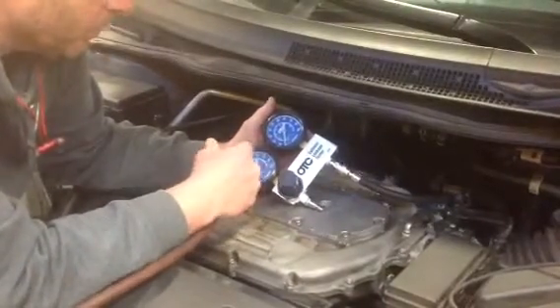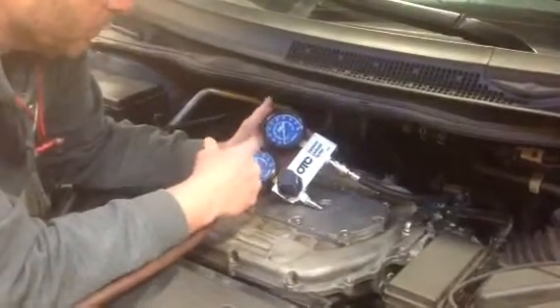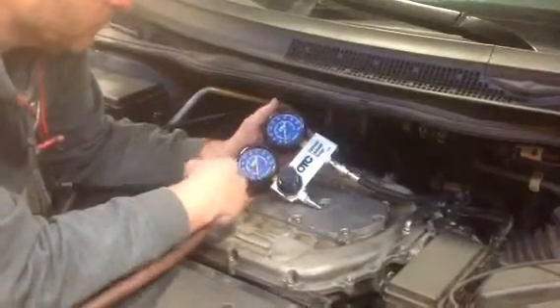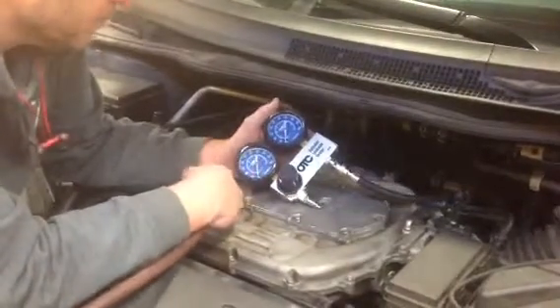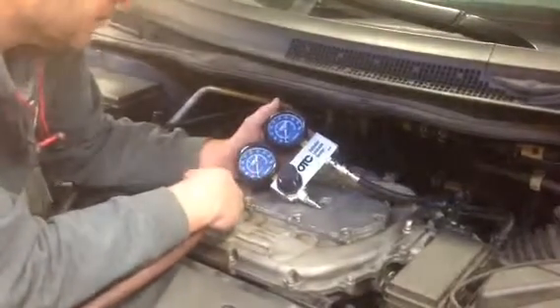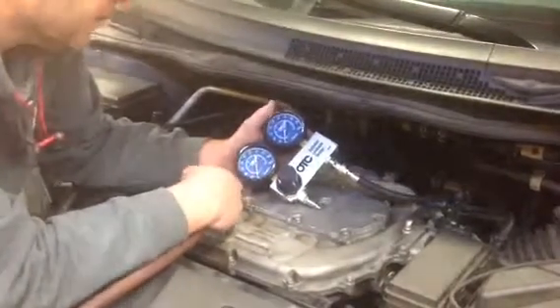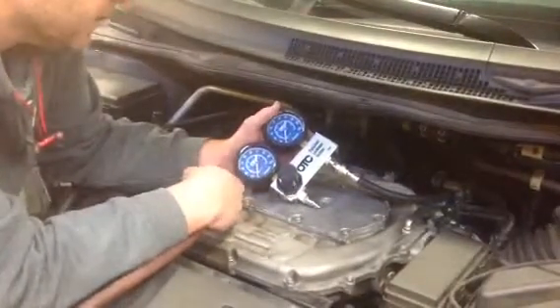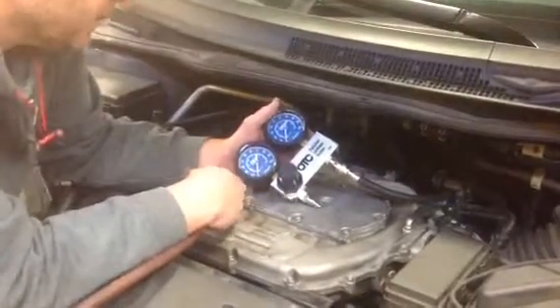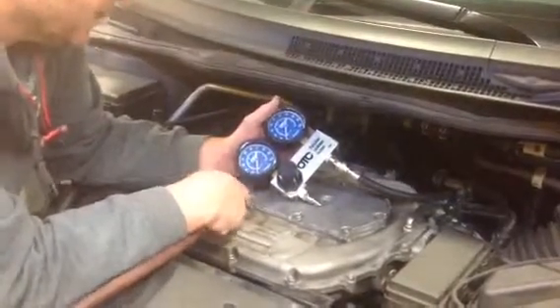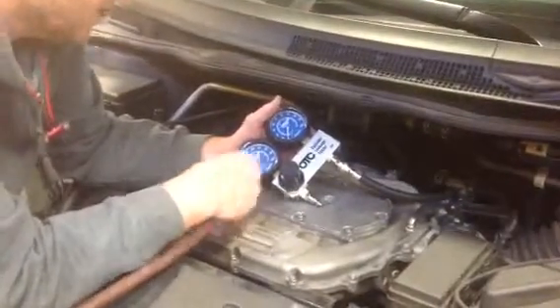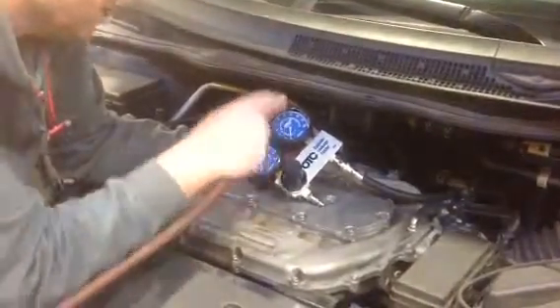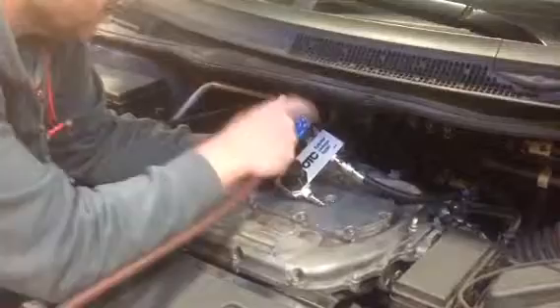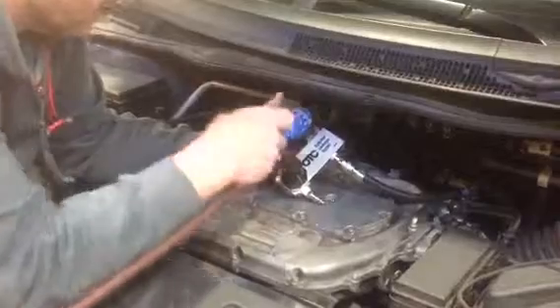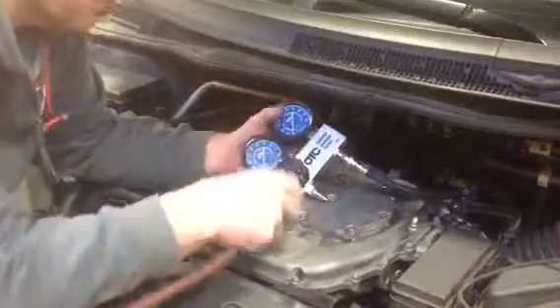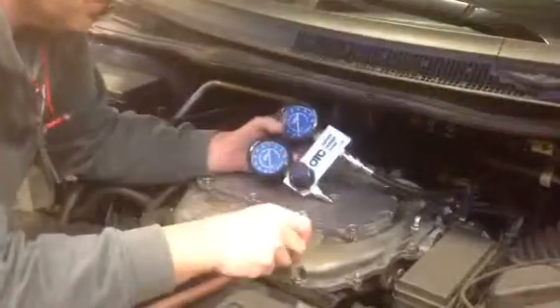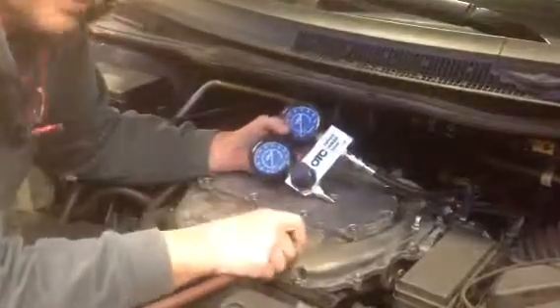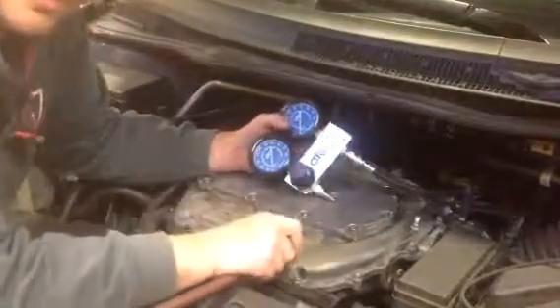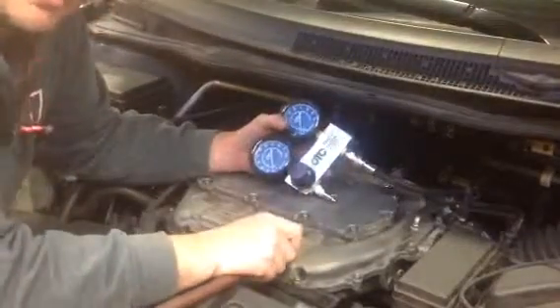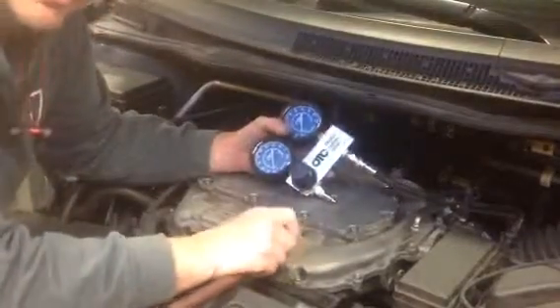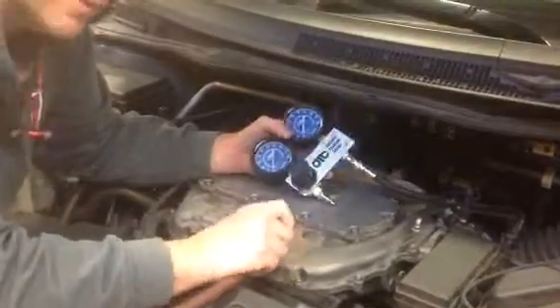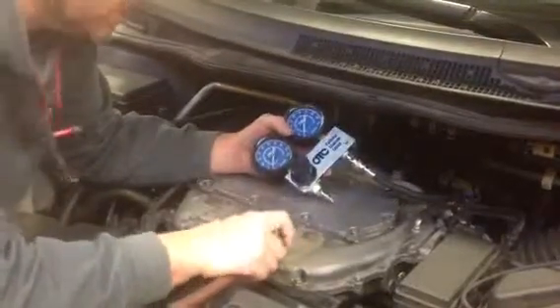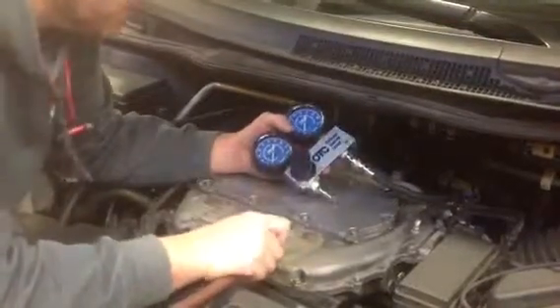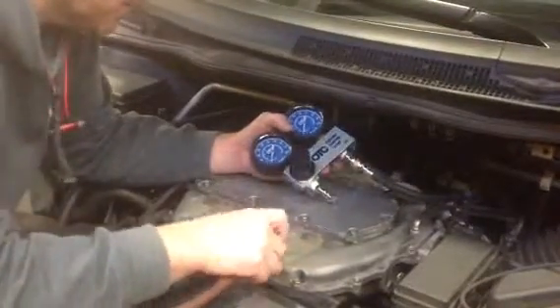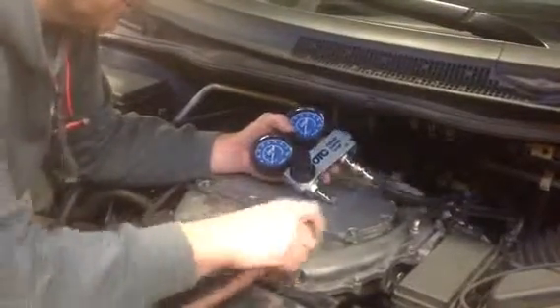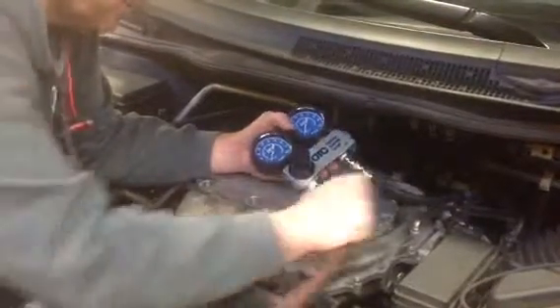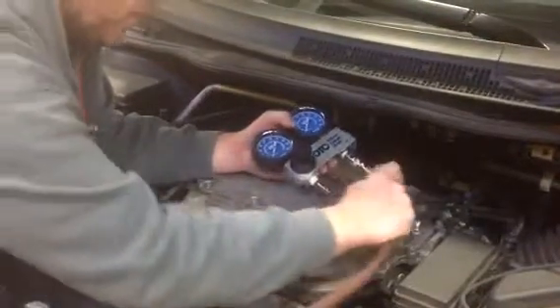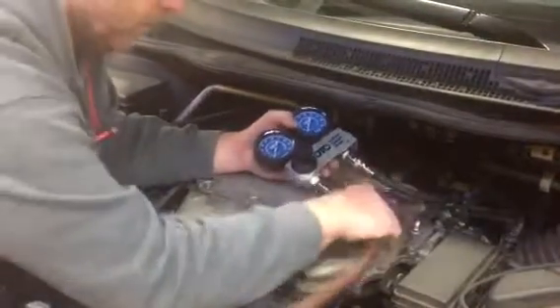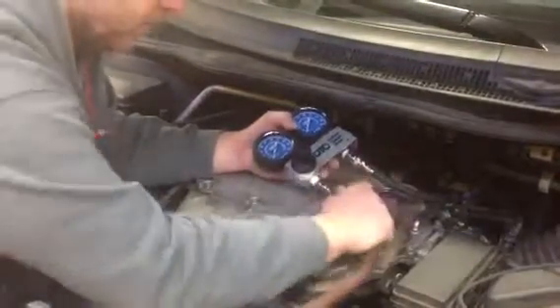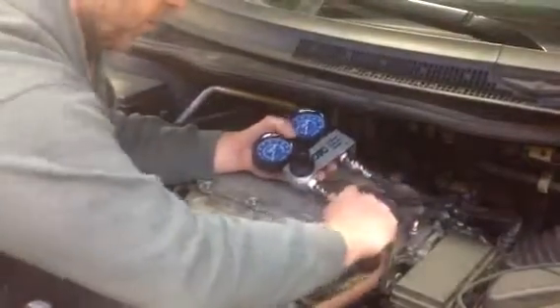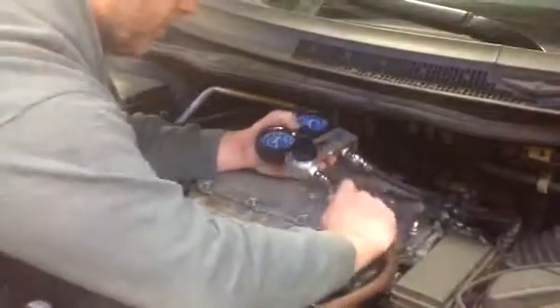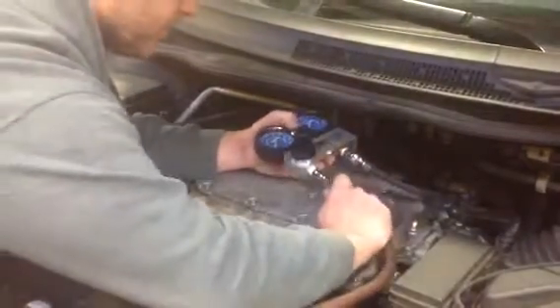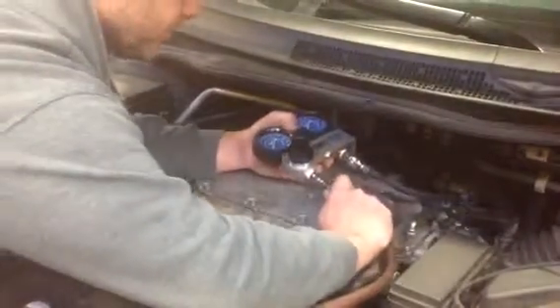We weren't losing really anything on number six. Now we're going to show you cylinder number three, which is our problem cylinder.